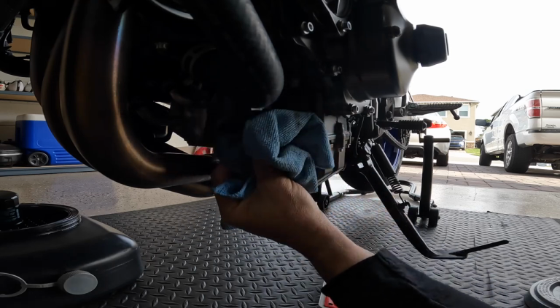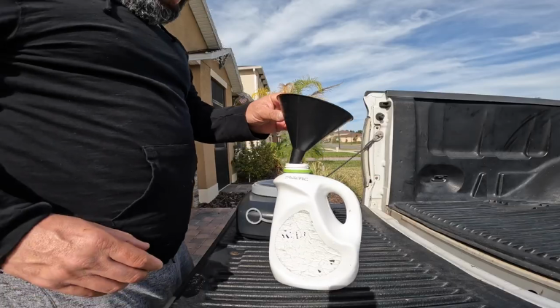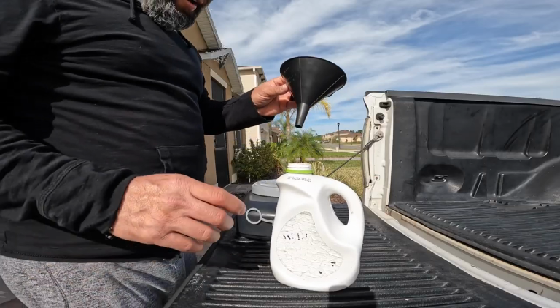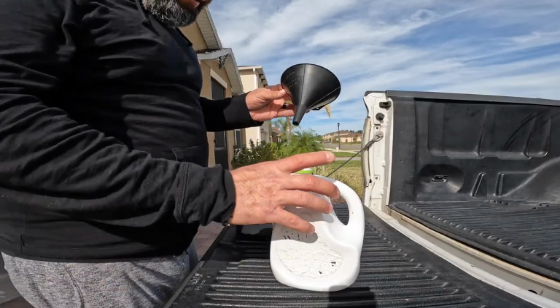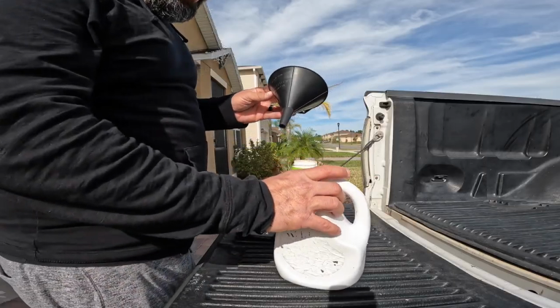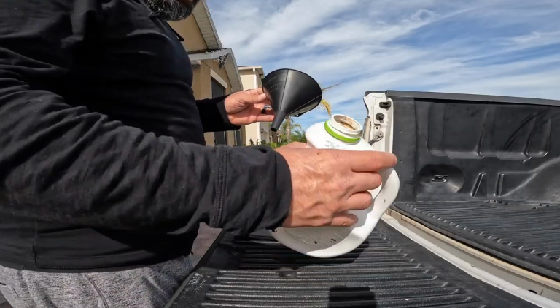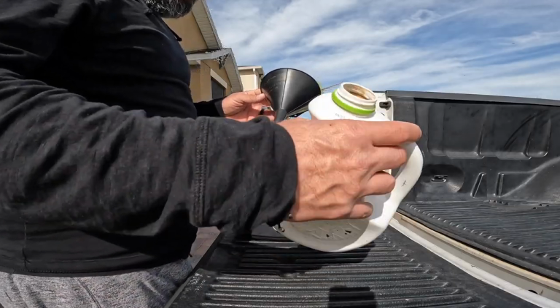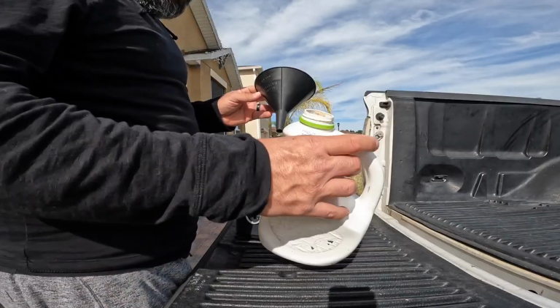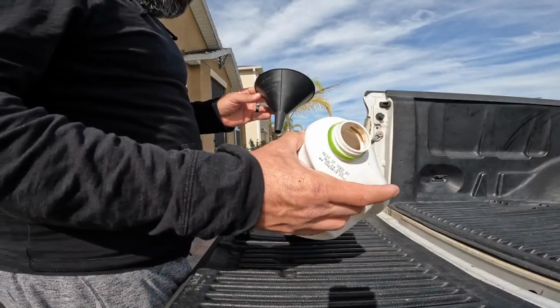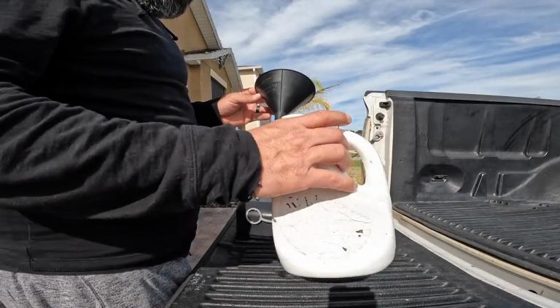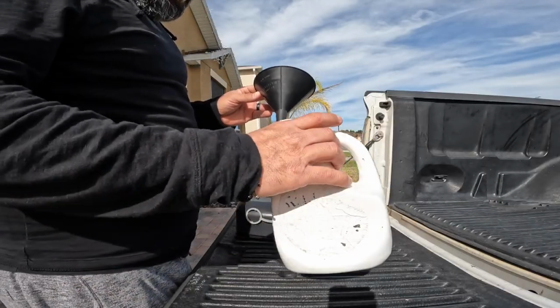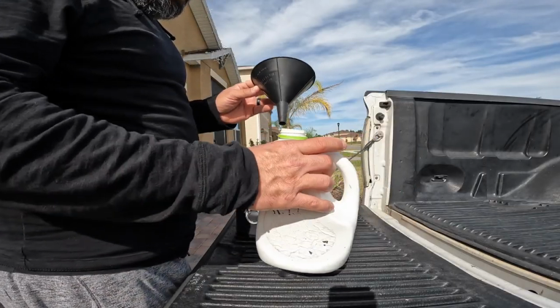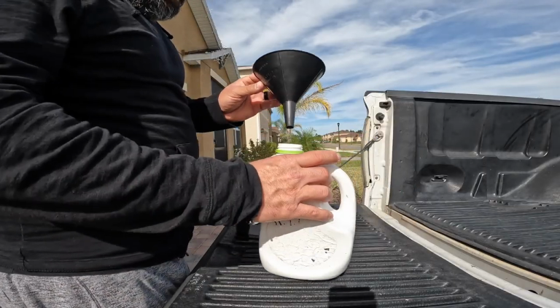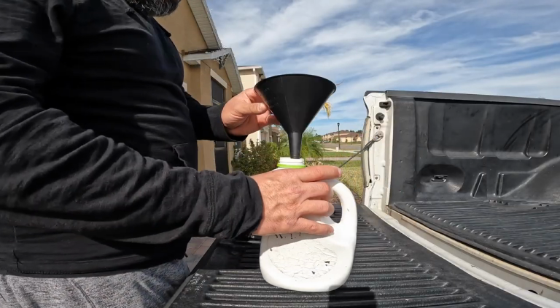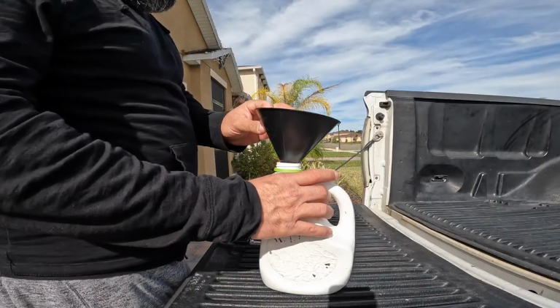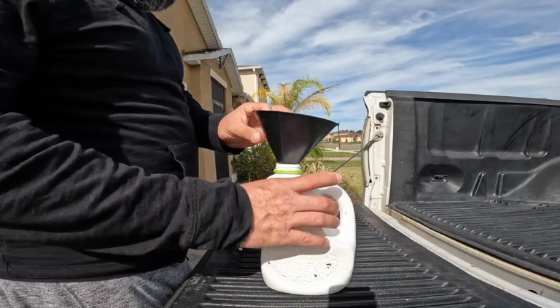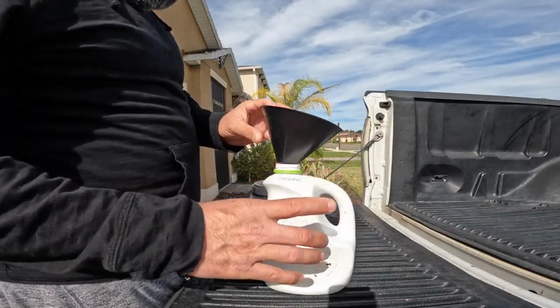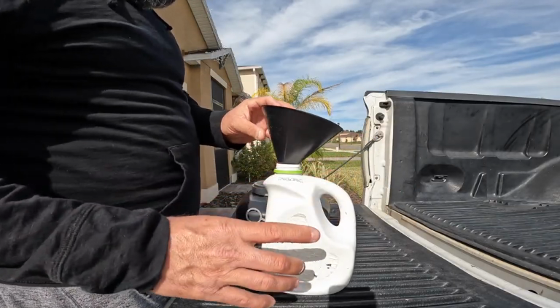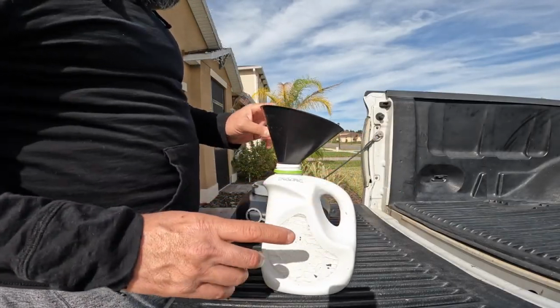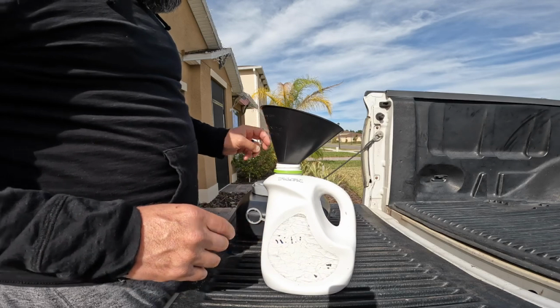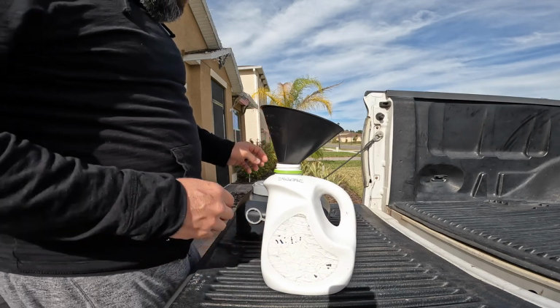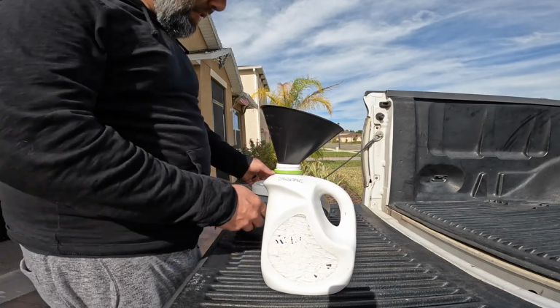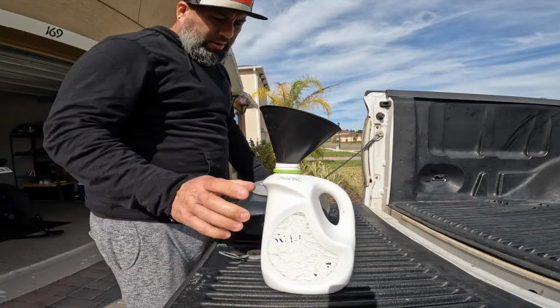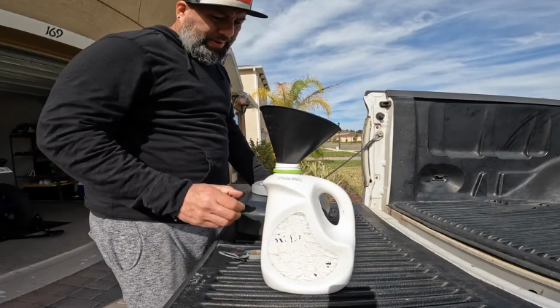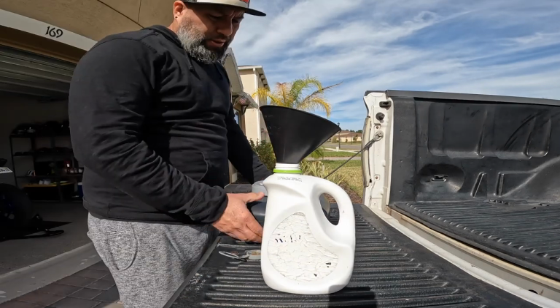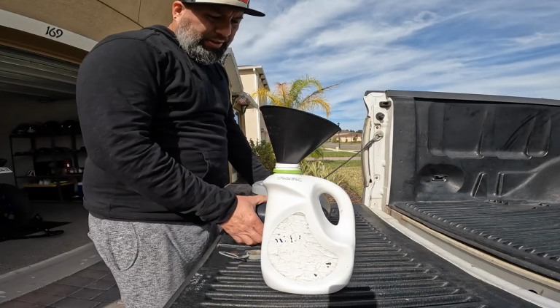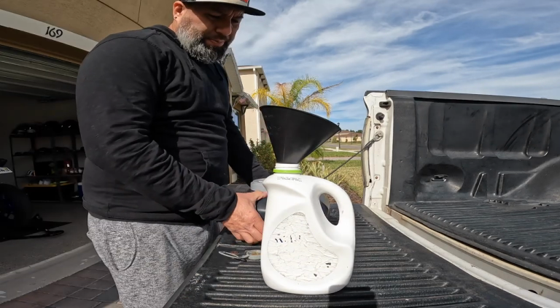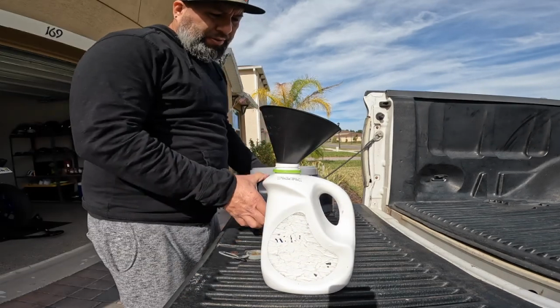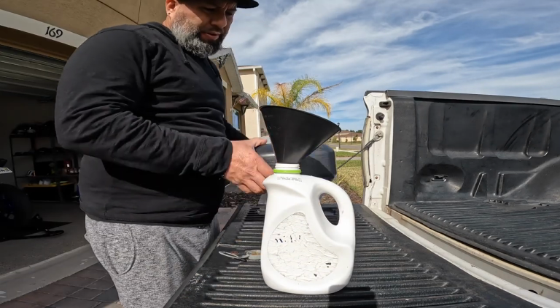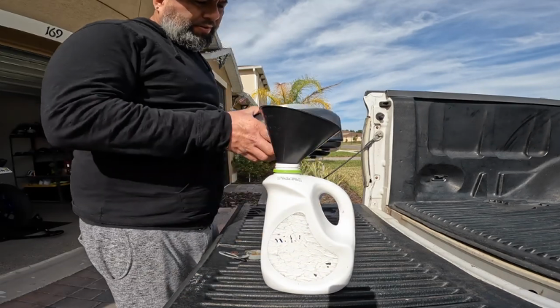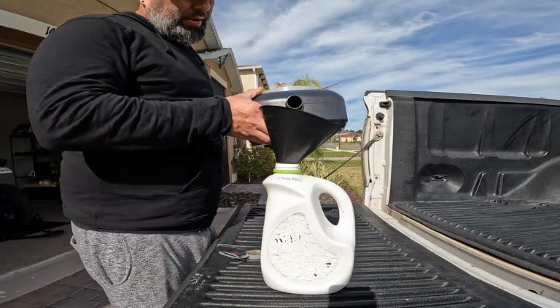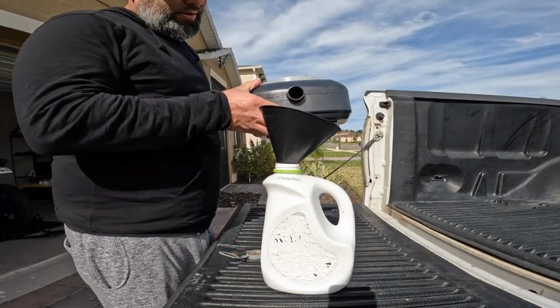I usually keep old juice bottles around just to dump the old oil into. Make sure you dispose of it correctly.